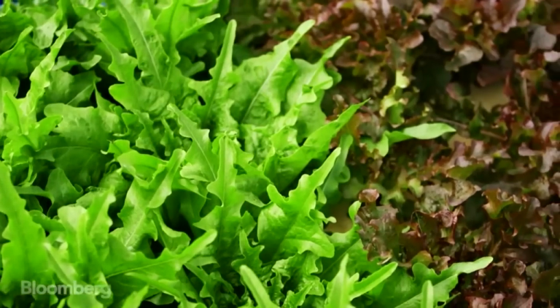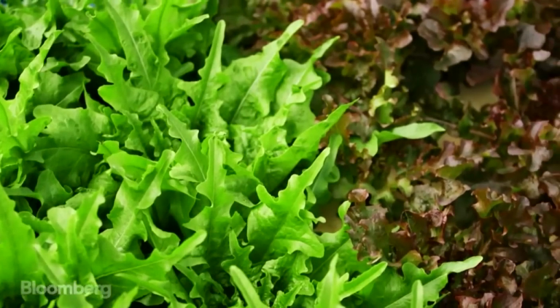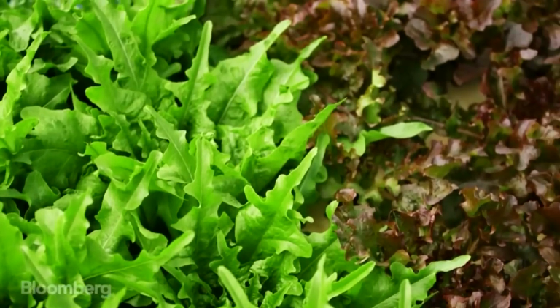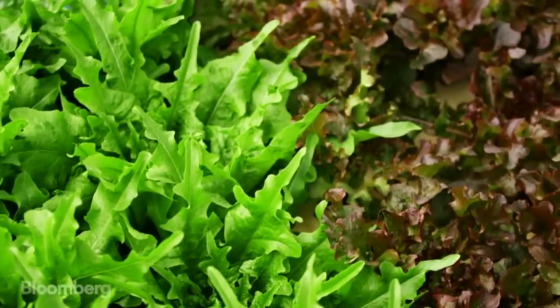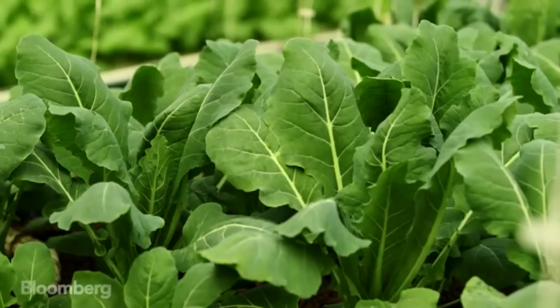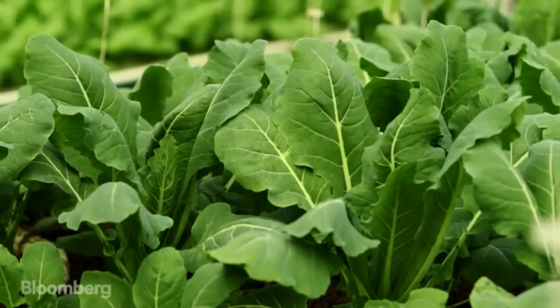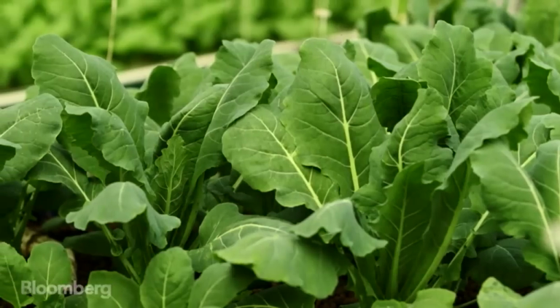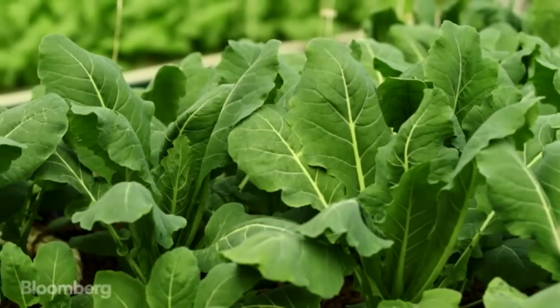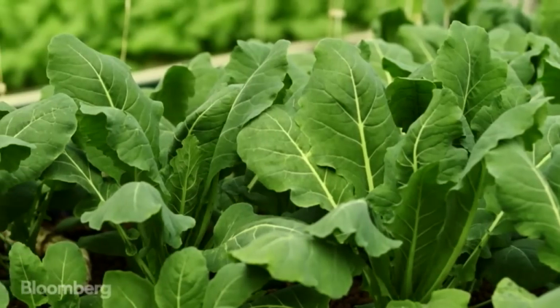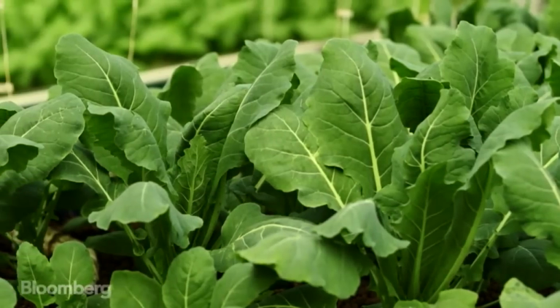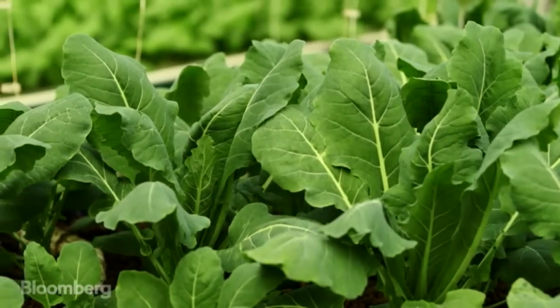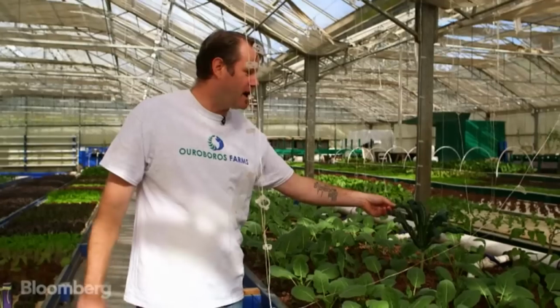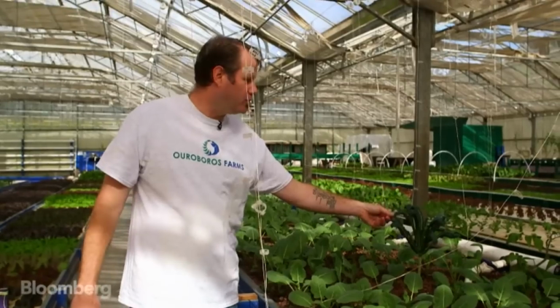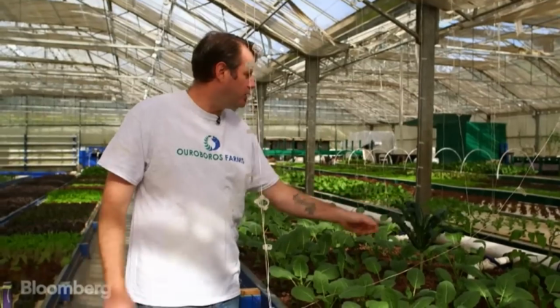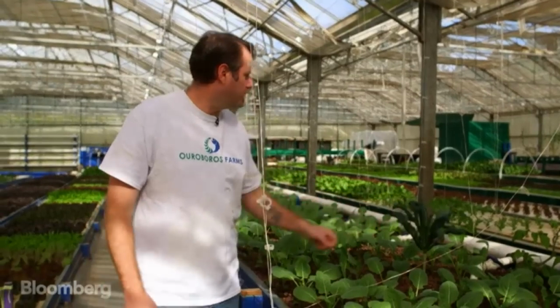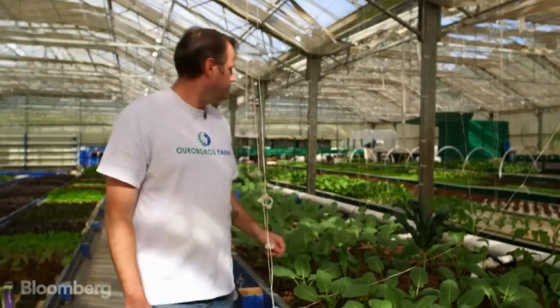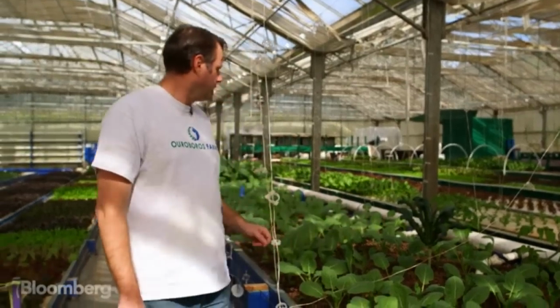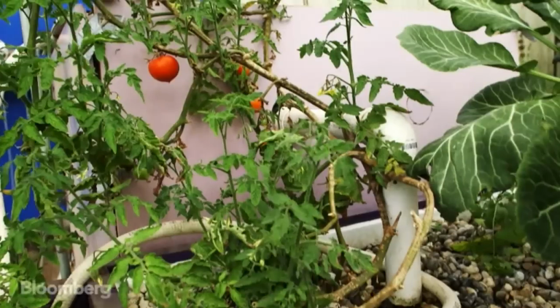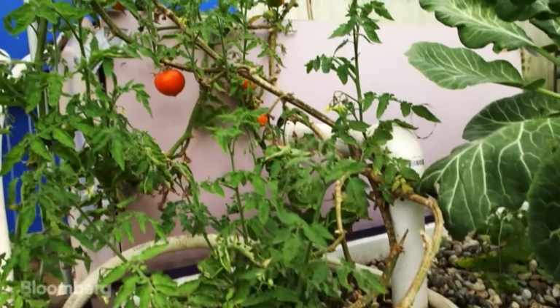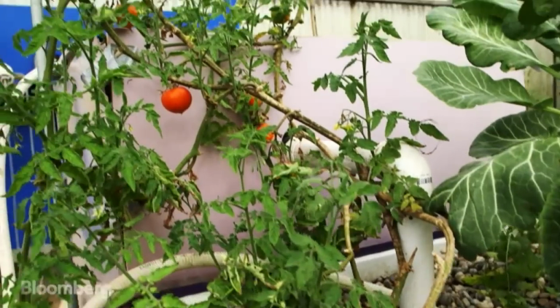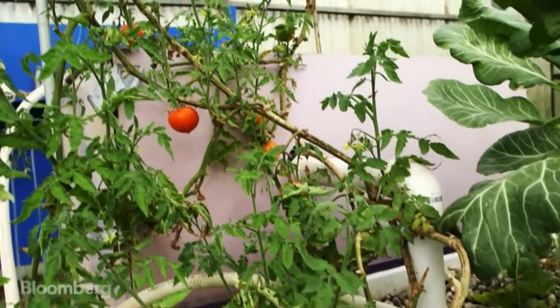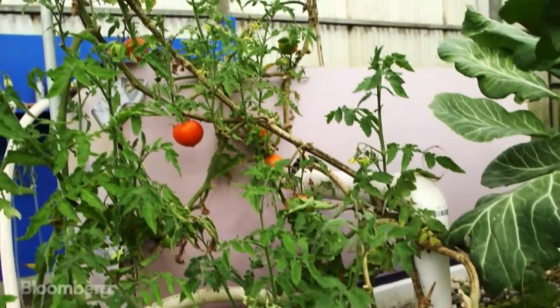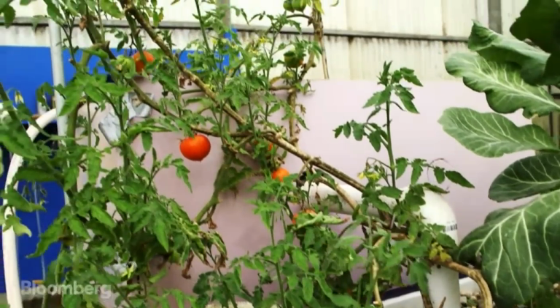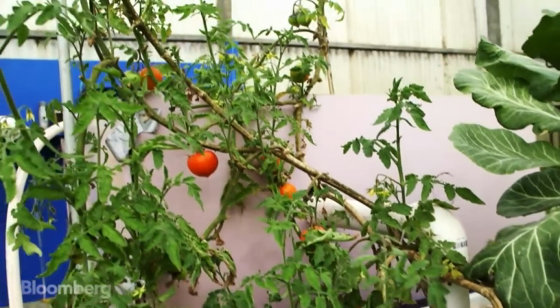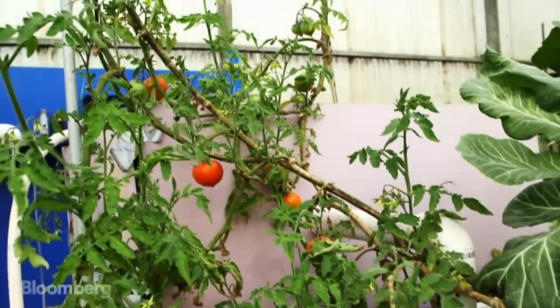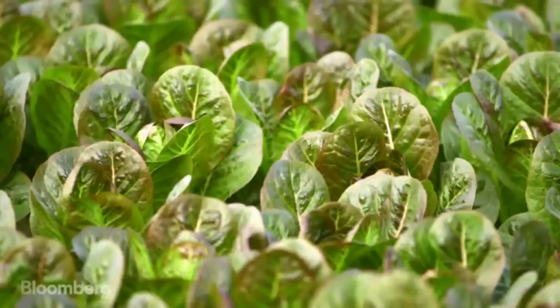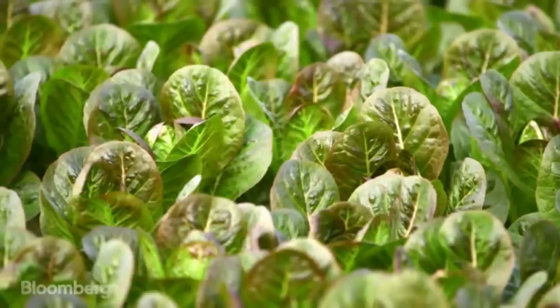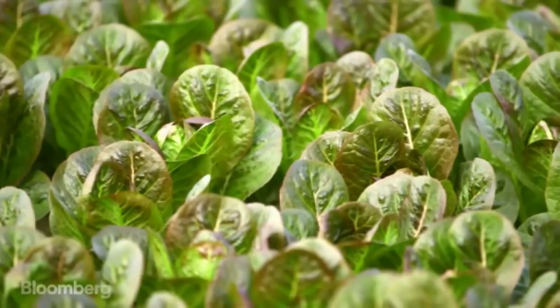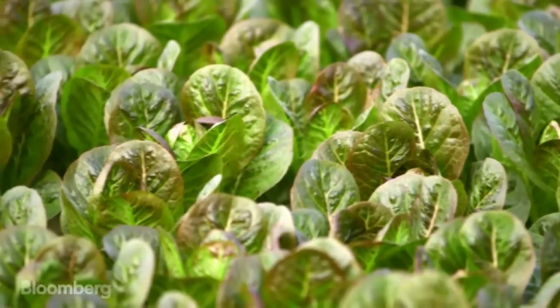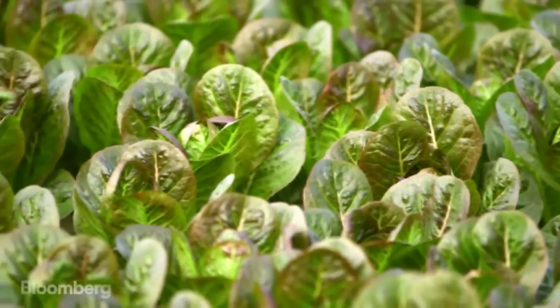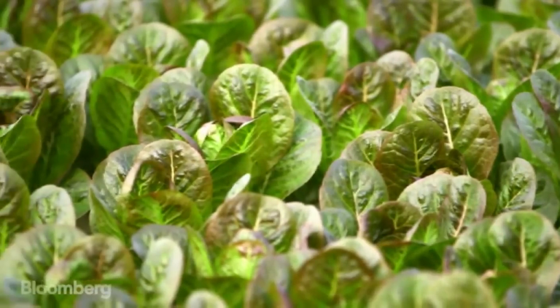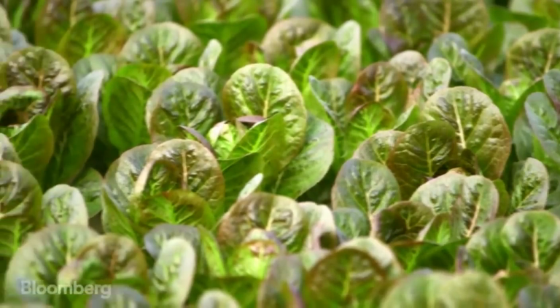We have broccolis, we've got some dino kale here, we have a tomato plant, a variety of different types of lettuces.